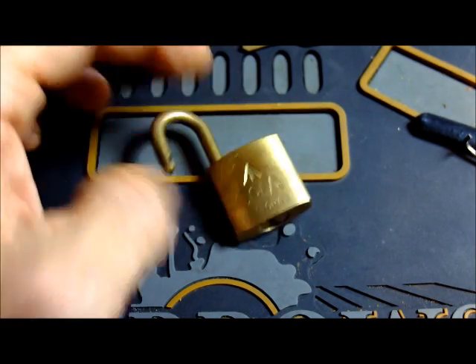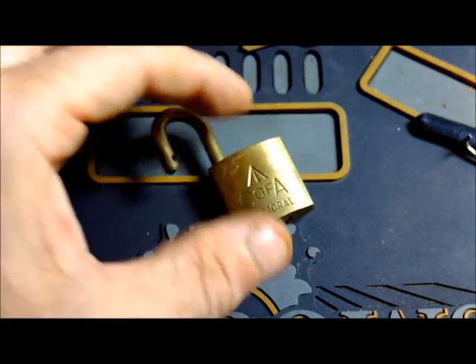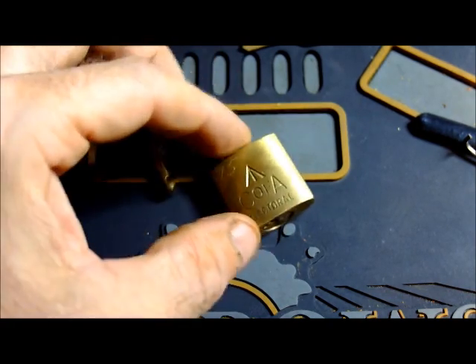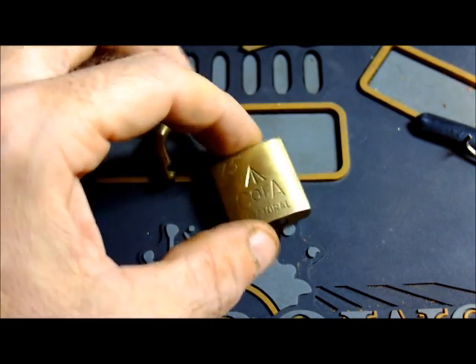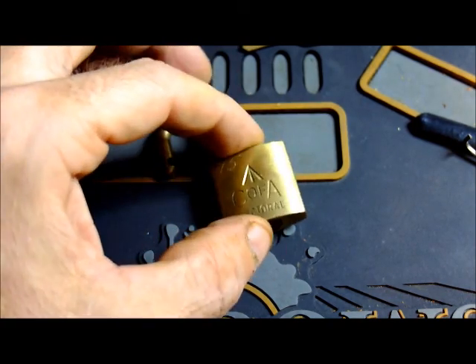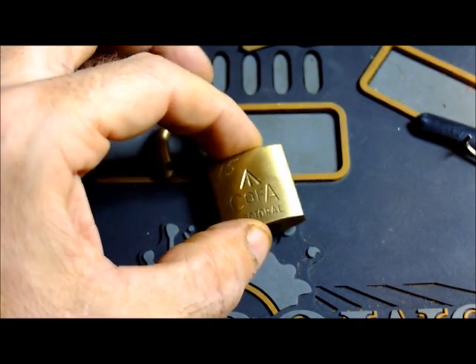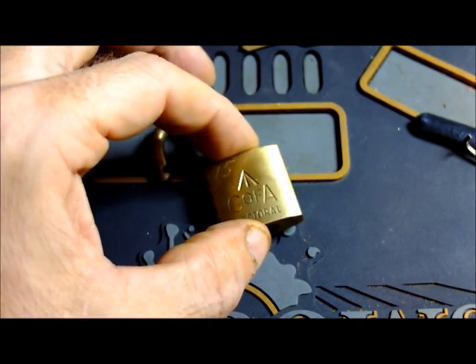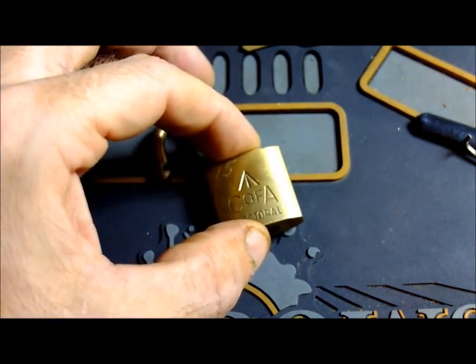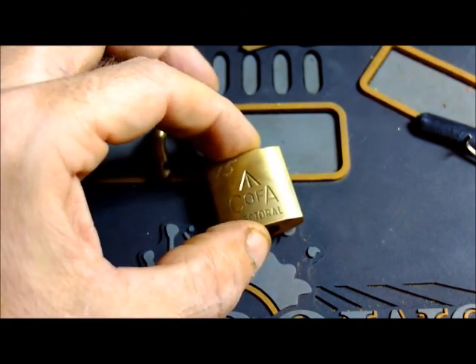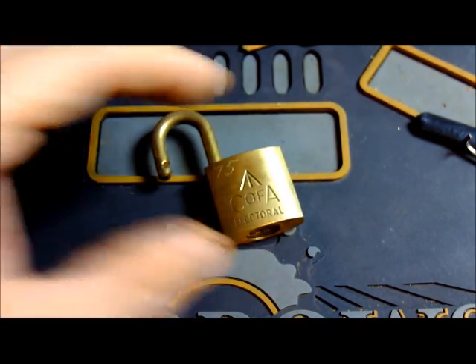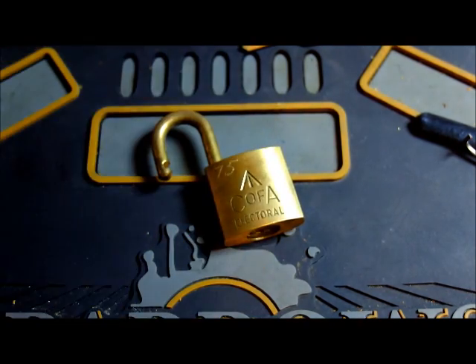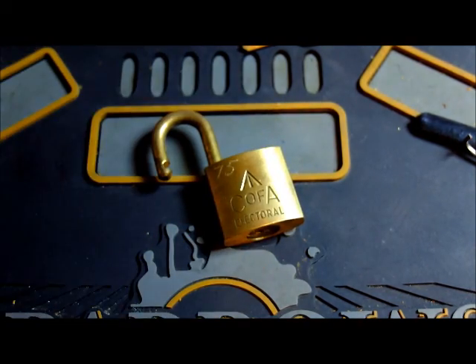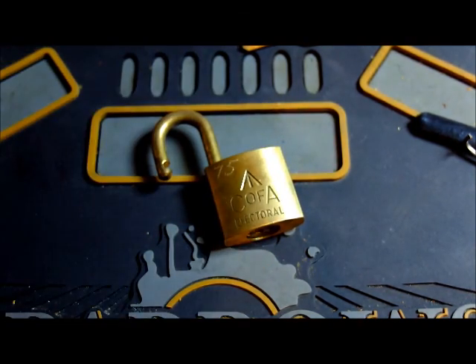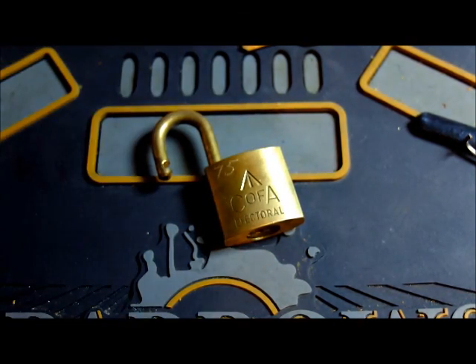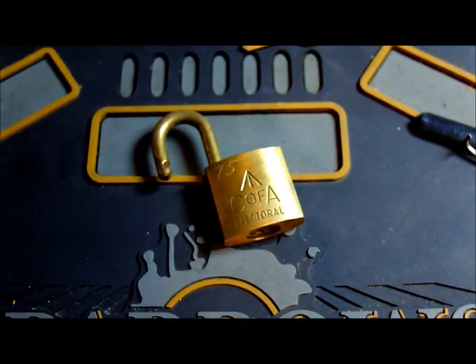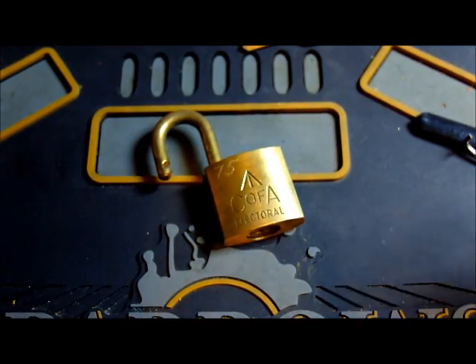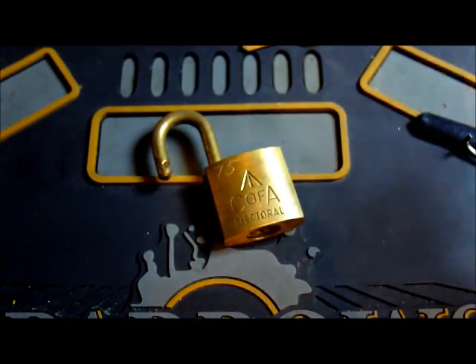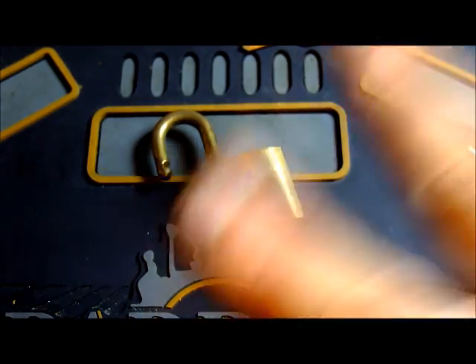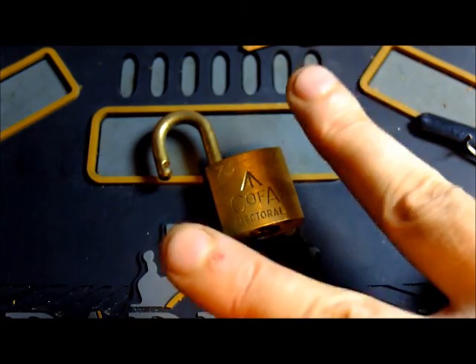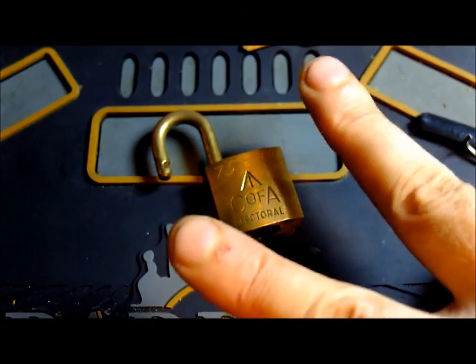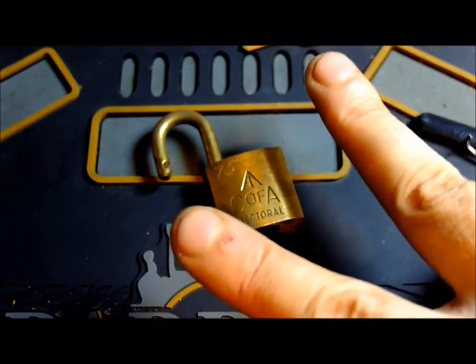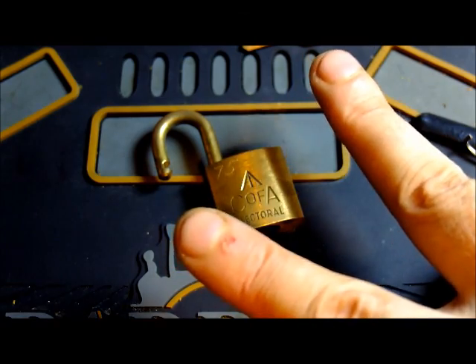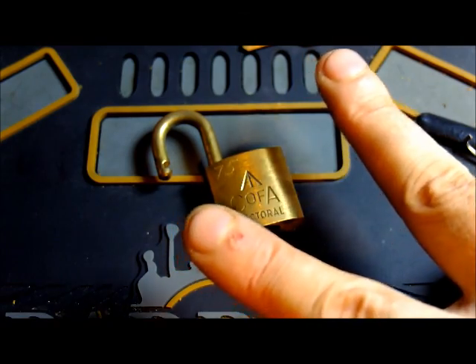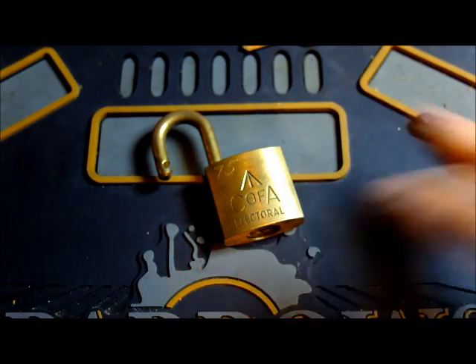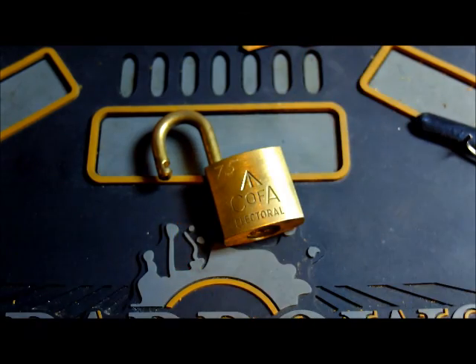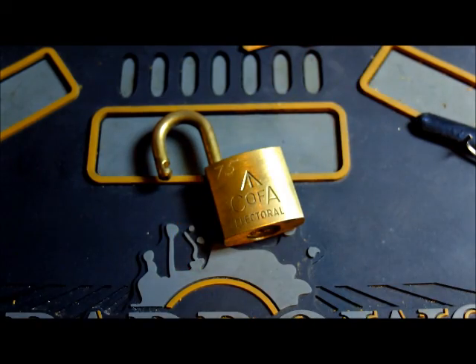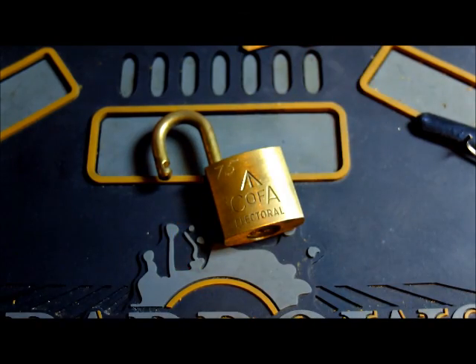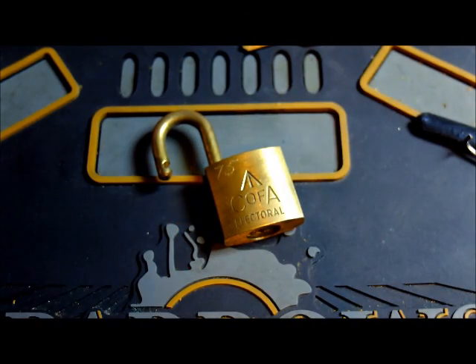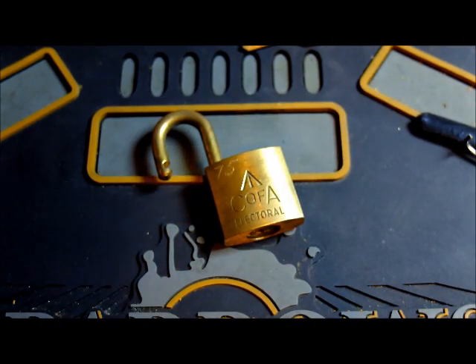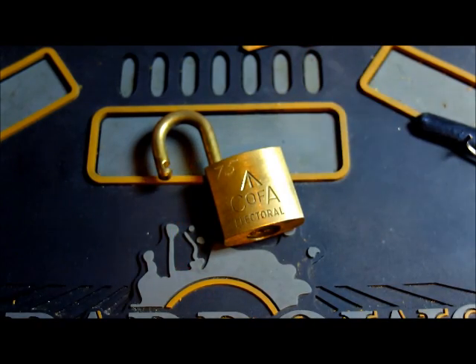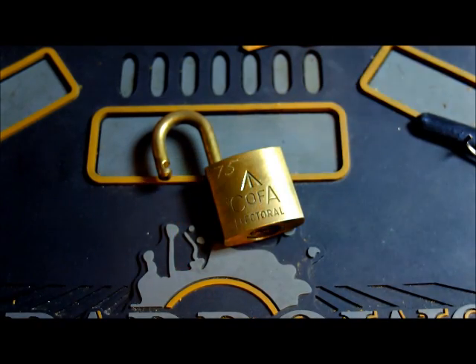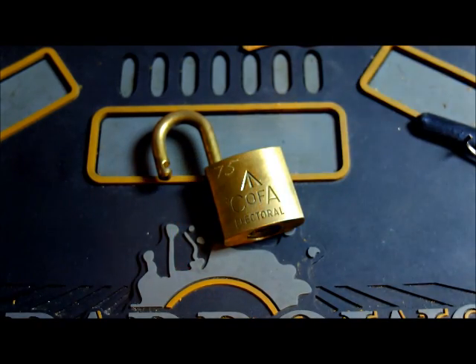Lovely little brass padlock. All right. Peace and respect, people. I'm gone.